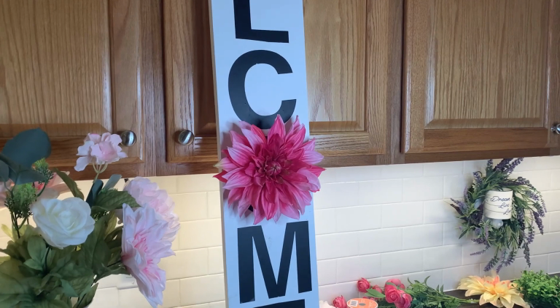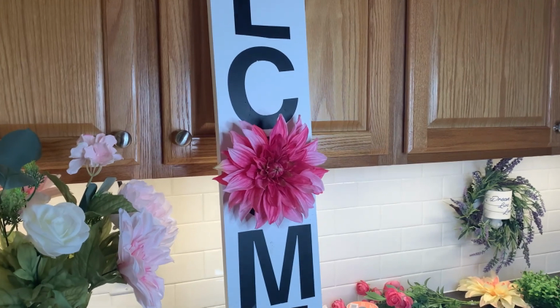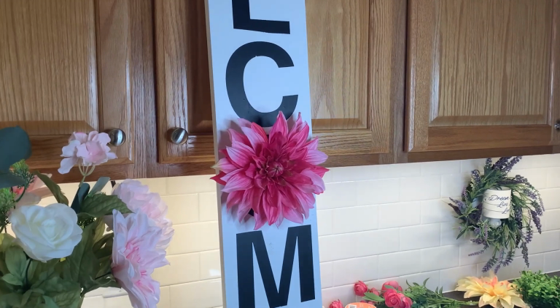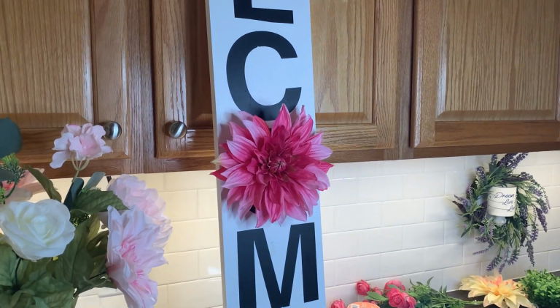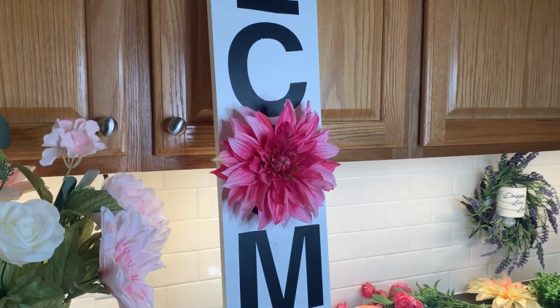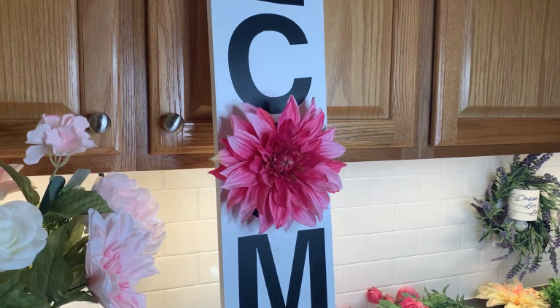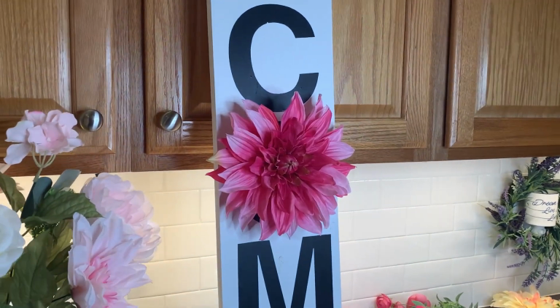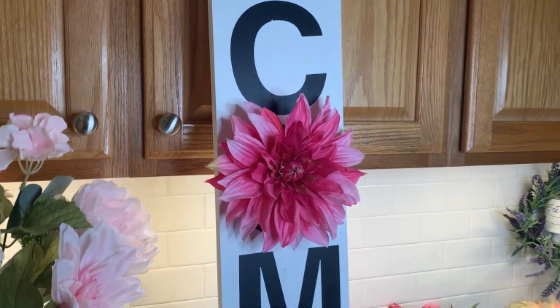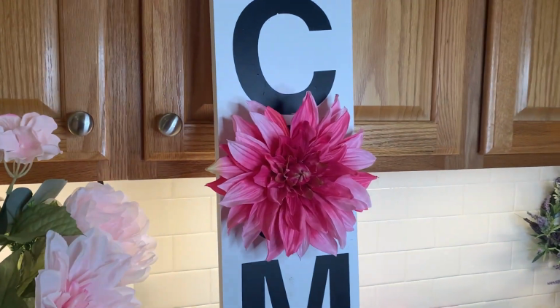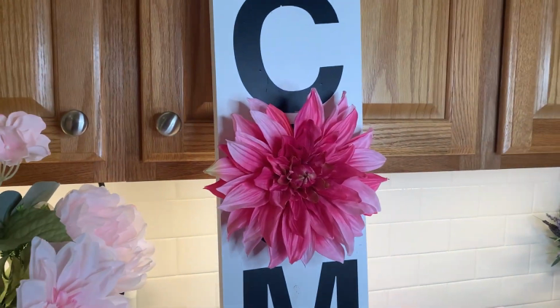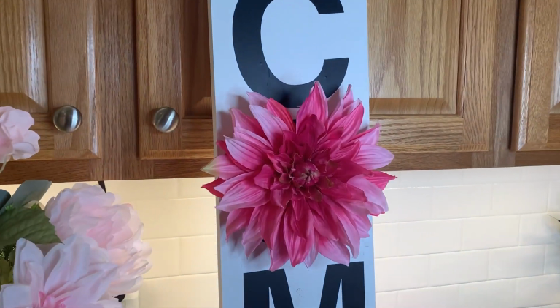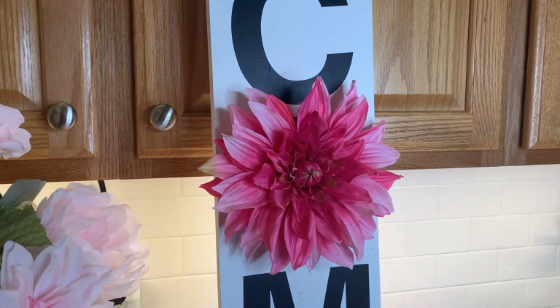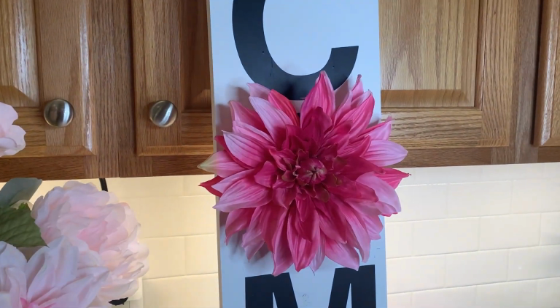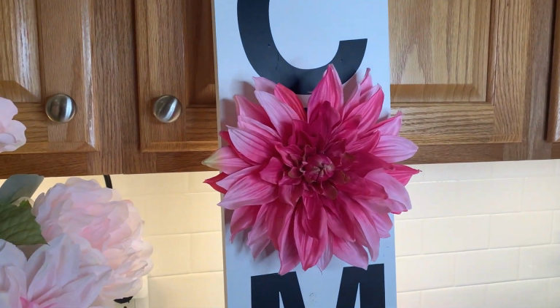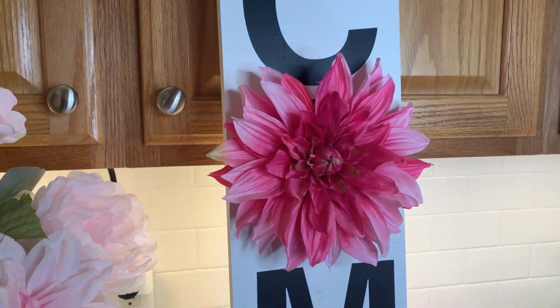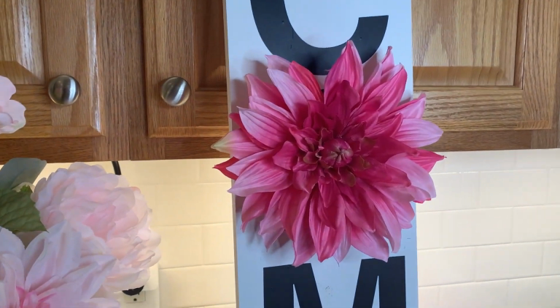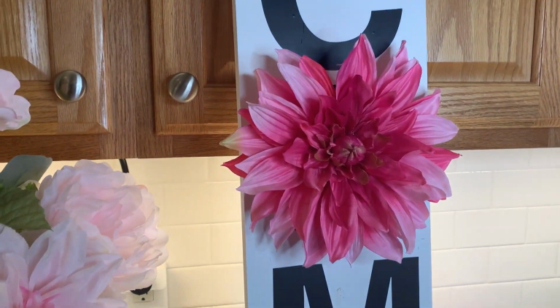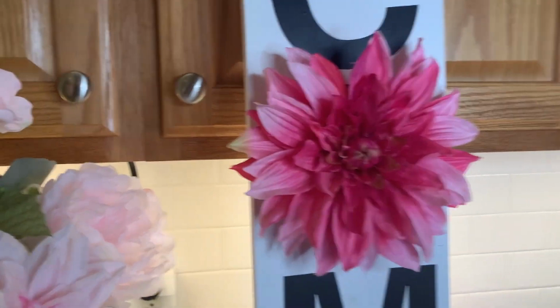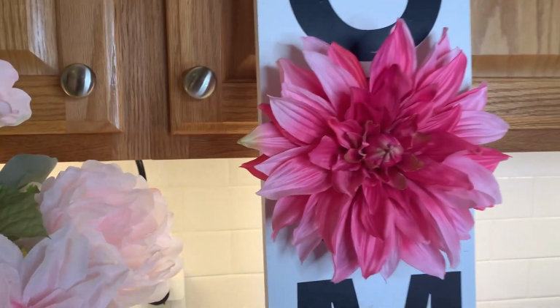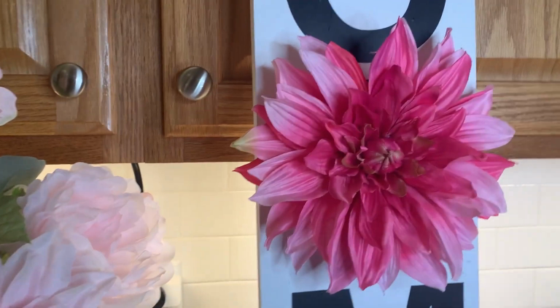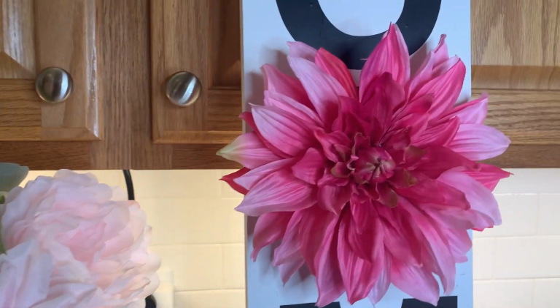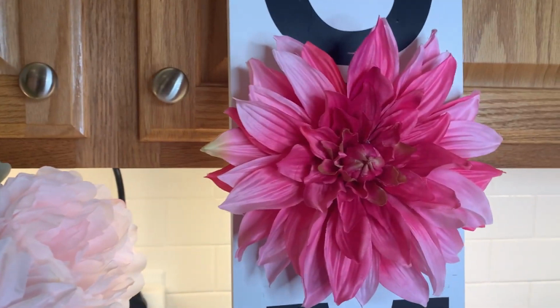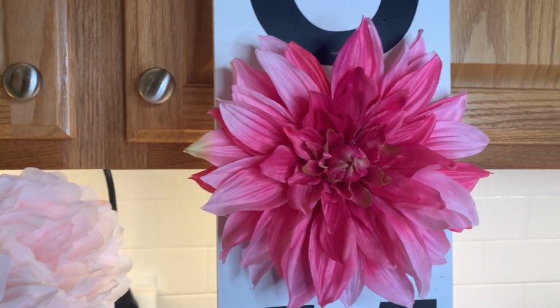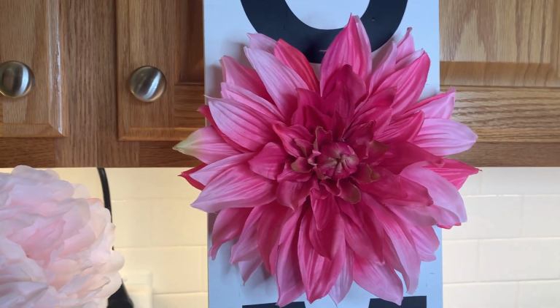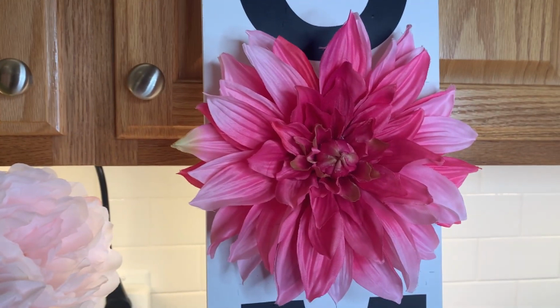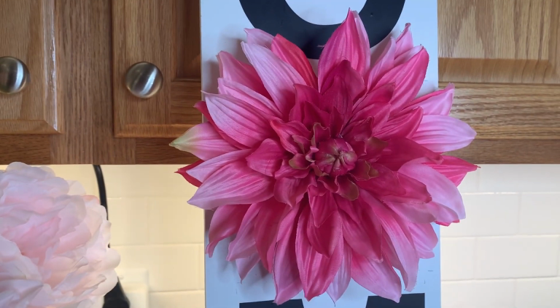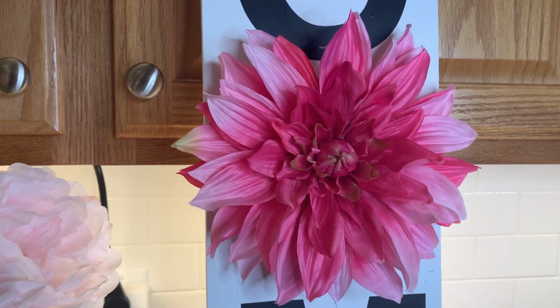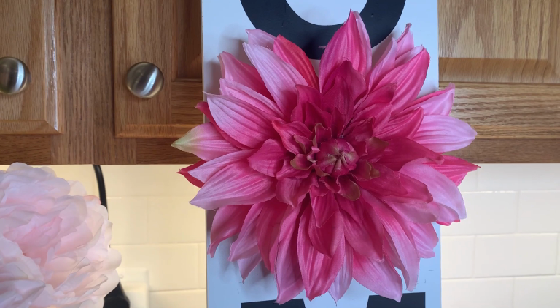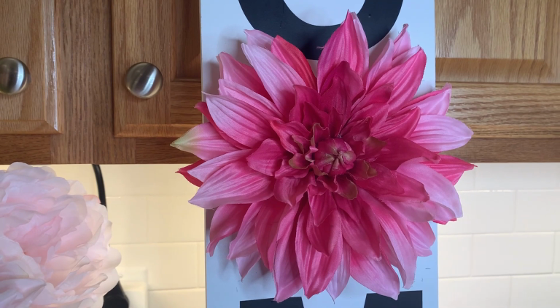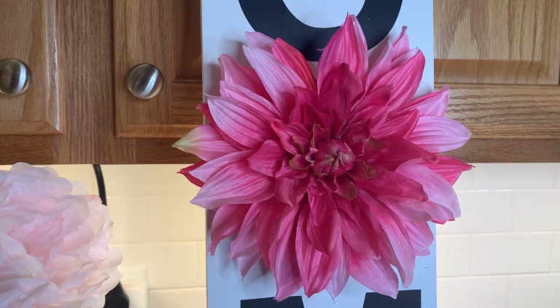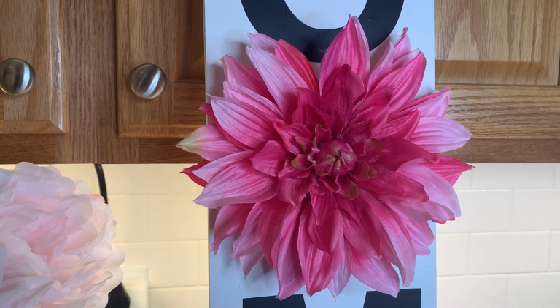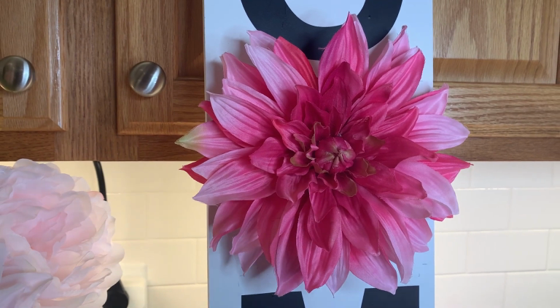And do you know what? From the street, you can't even see those imperfections in my sign.